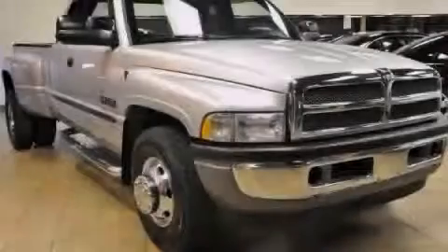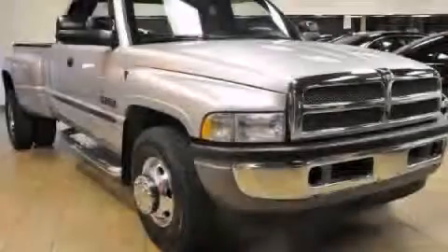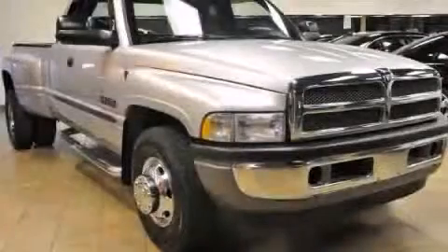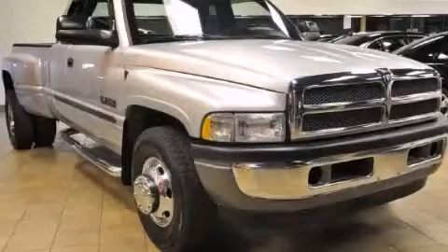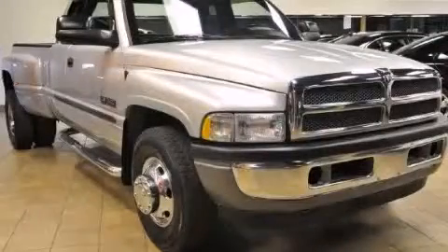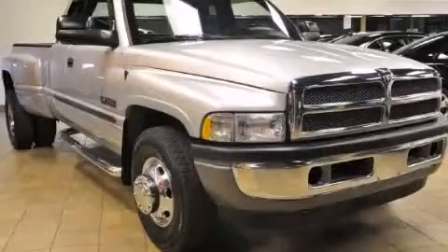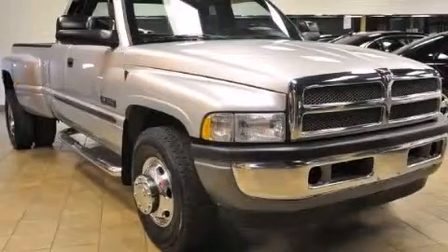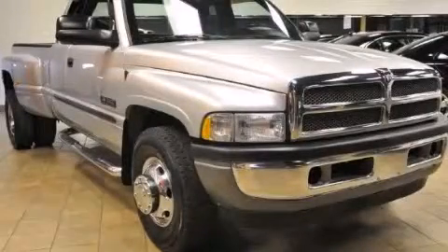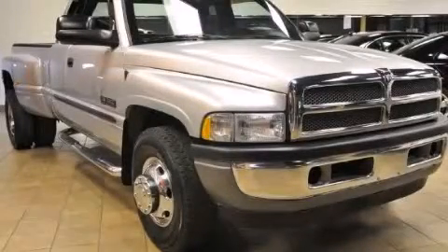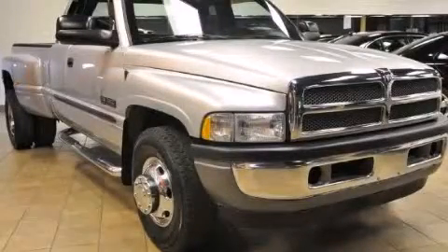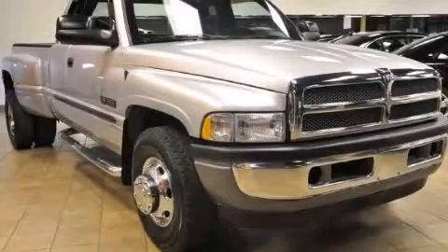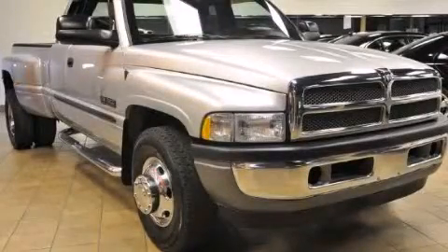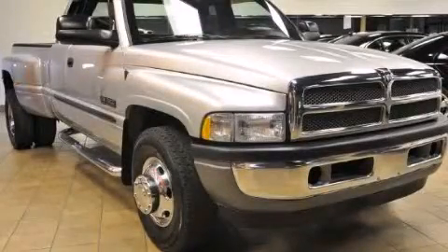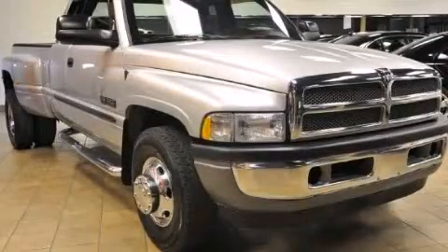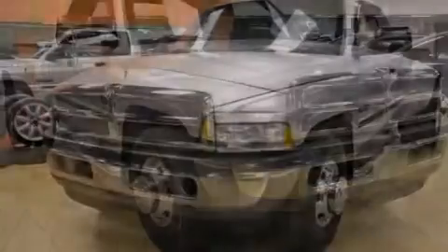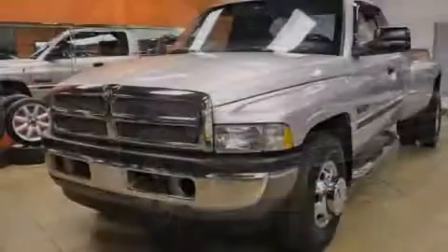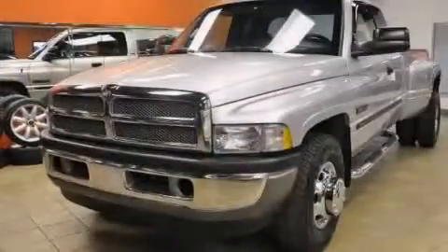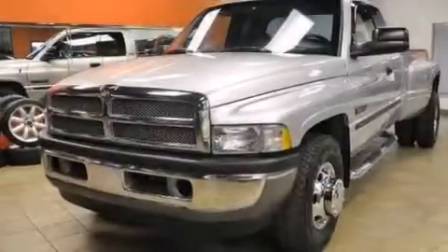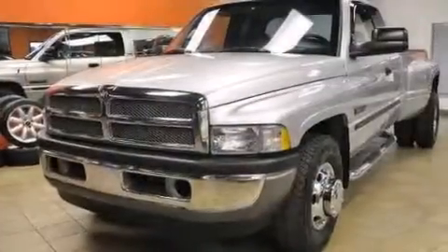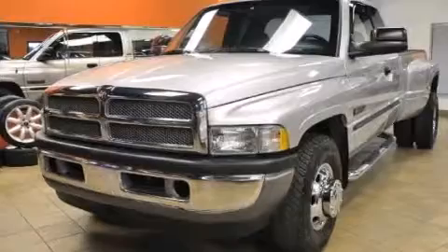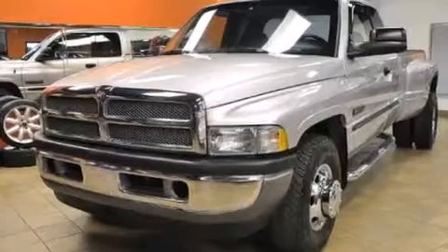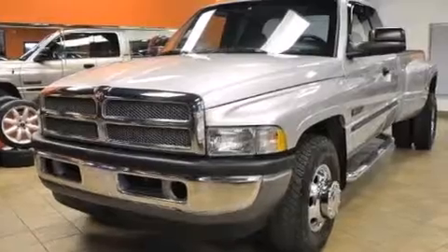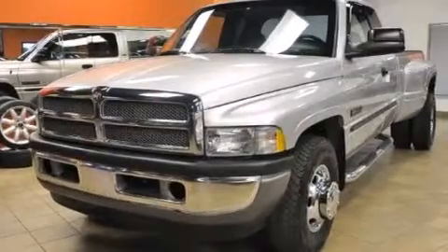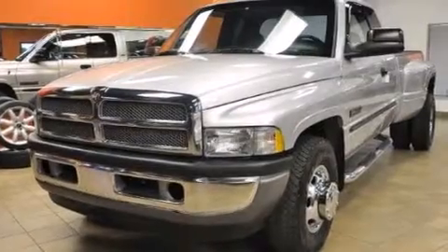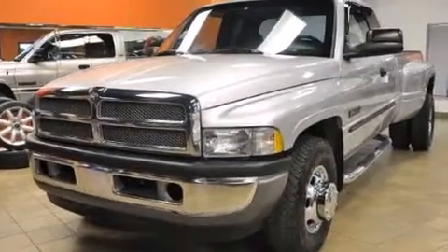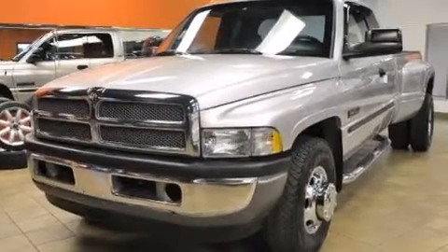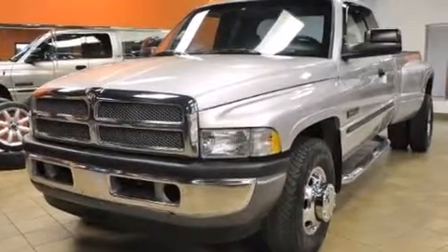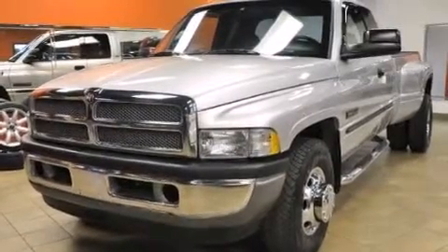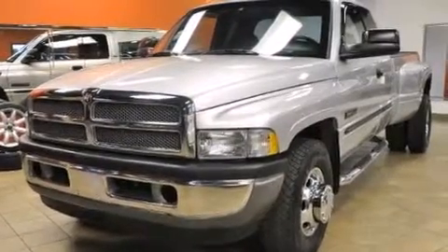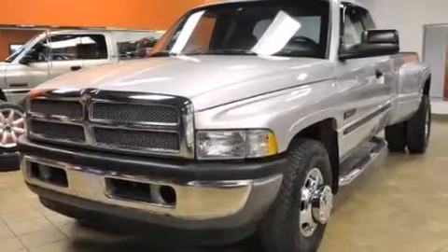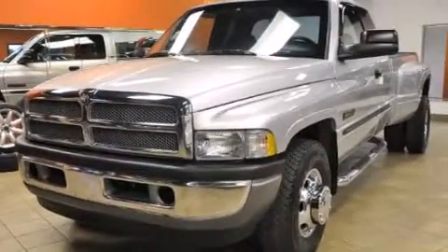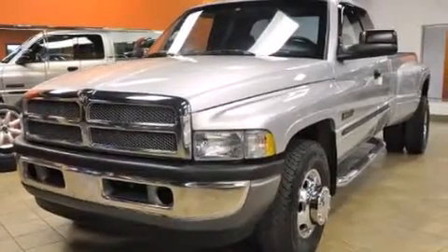This is a 2001 Dodge Ram 3500. Whether hauling, commuting, or towing, this truck is the right one for you.